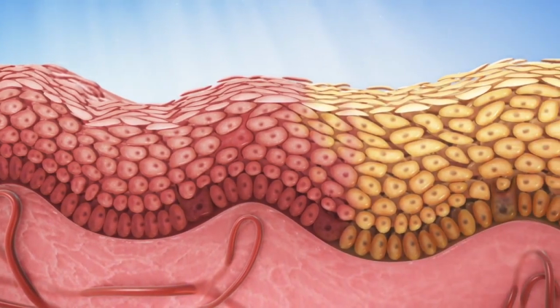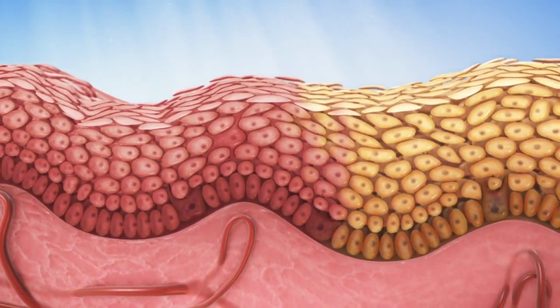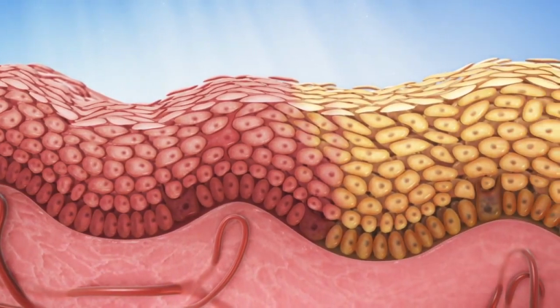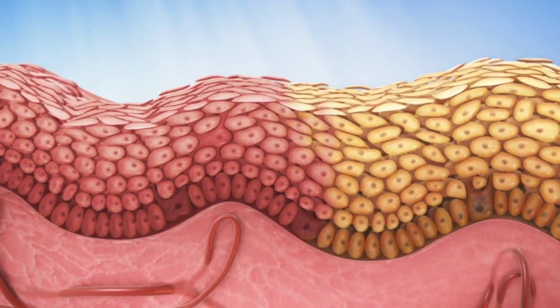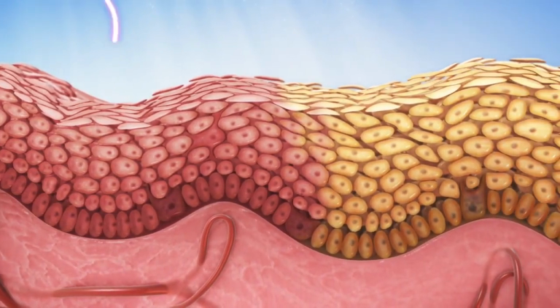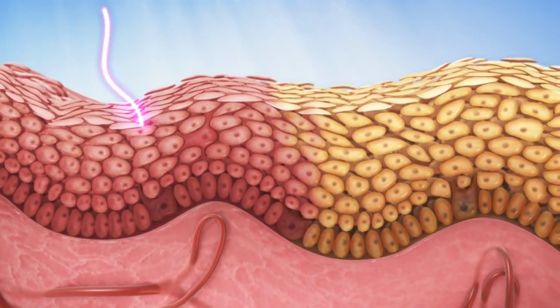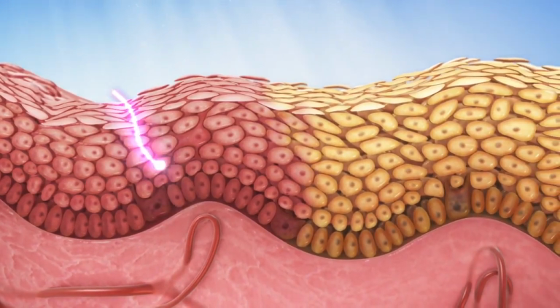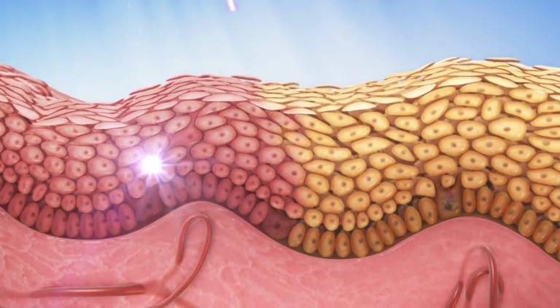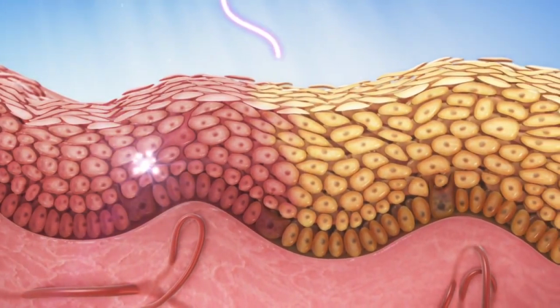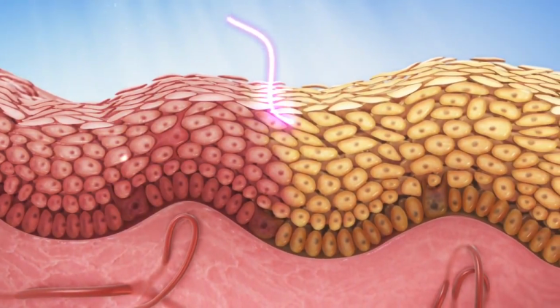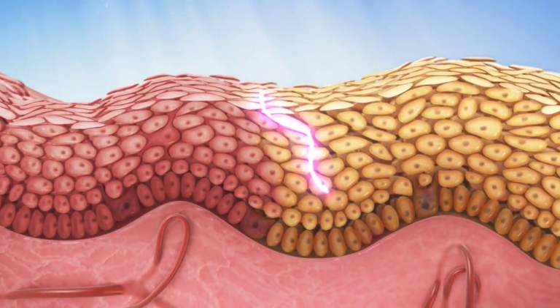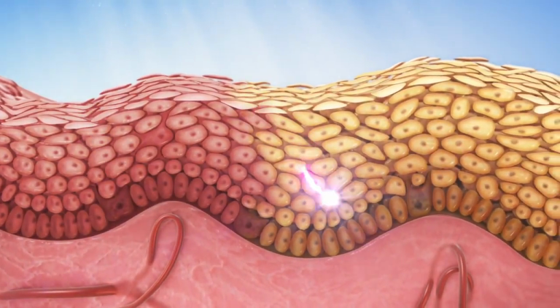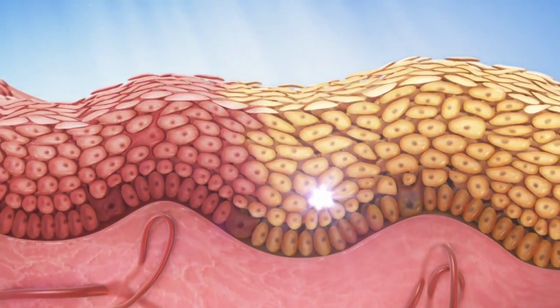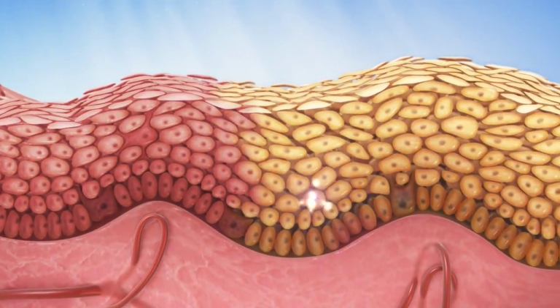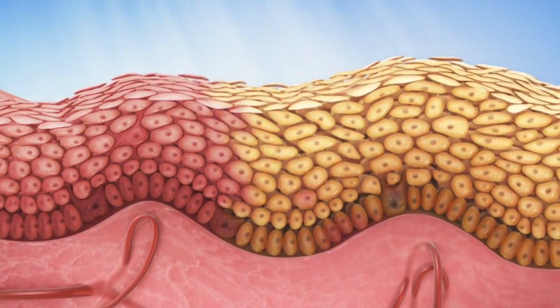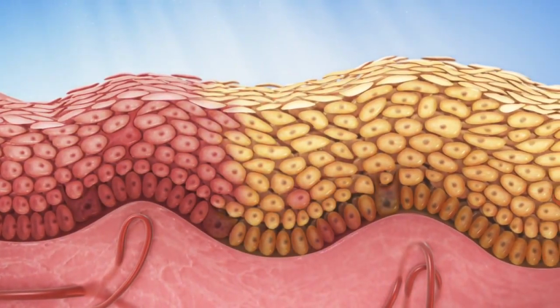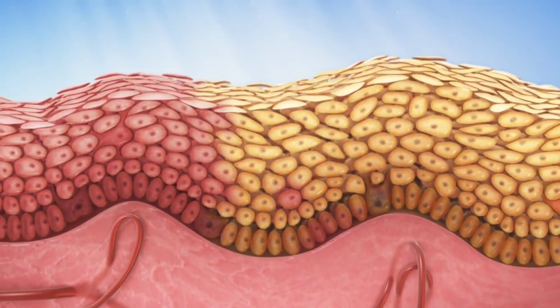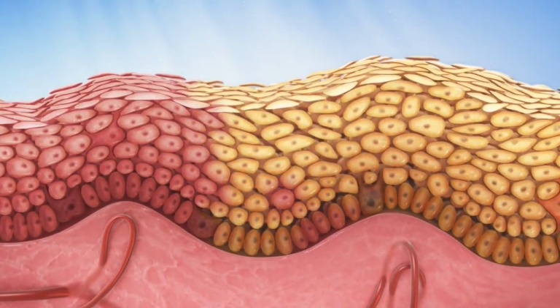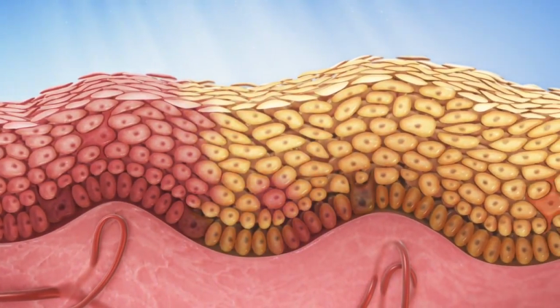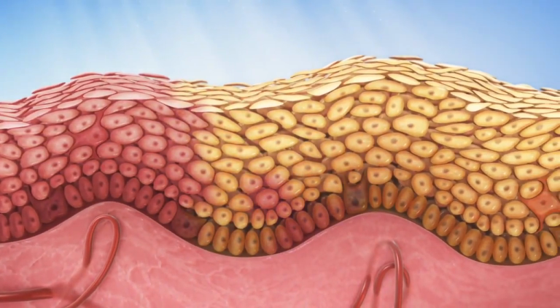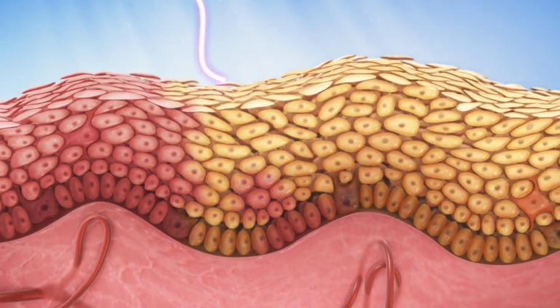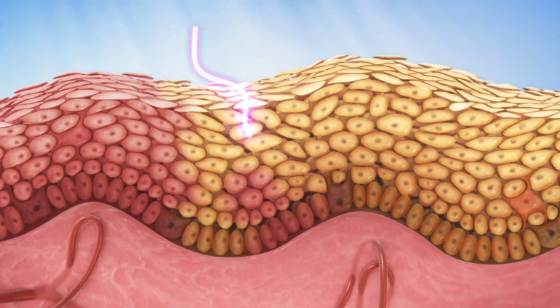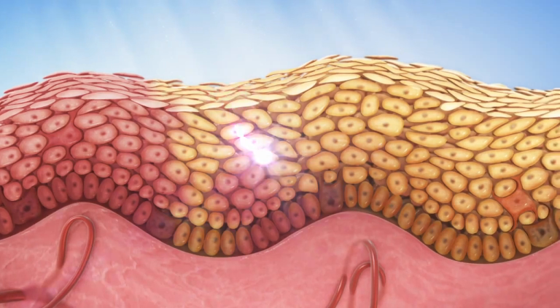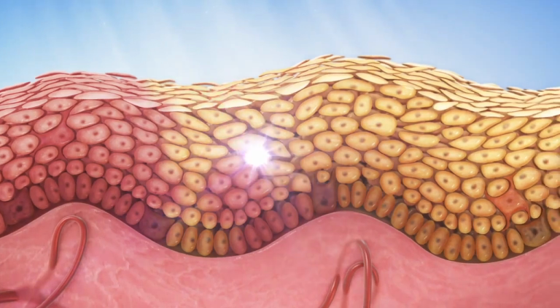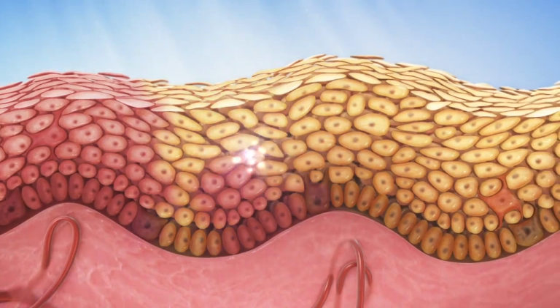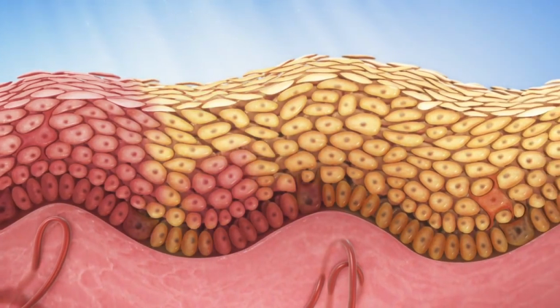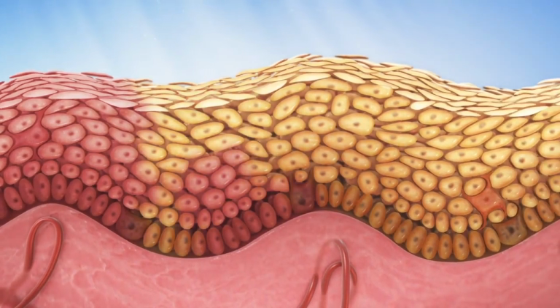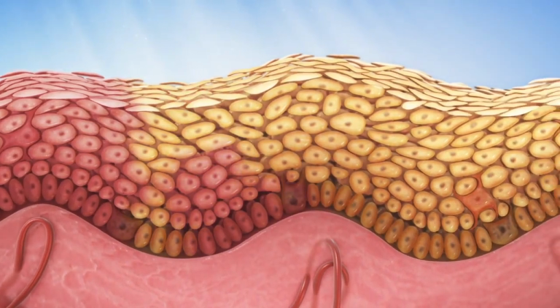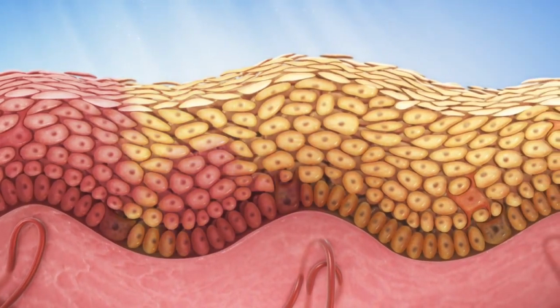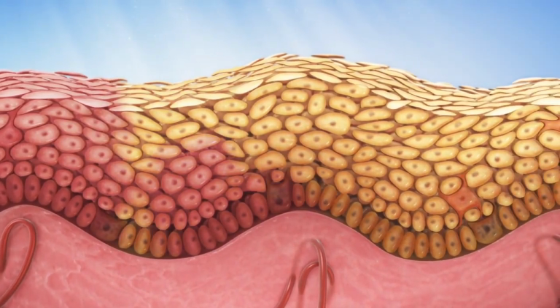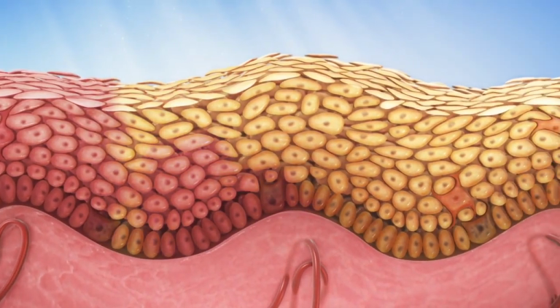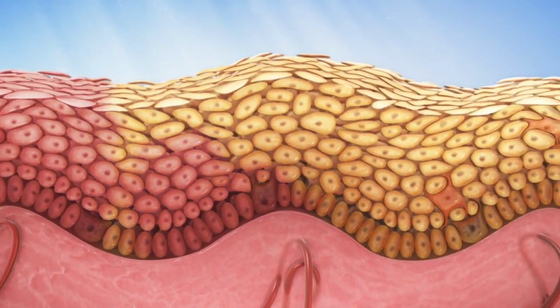In the longer term, a thickening of the skin is accompanied by the formation of wrinkles and loss of elasticity.